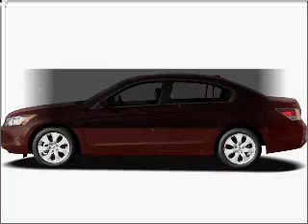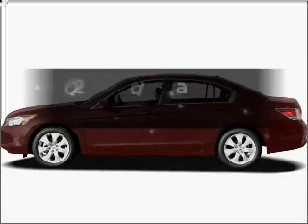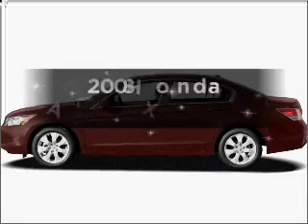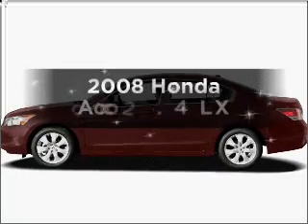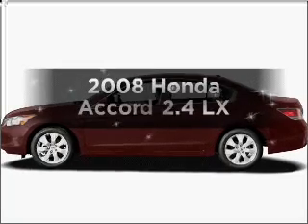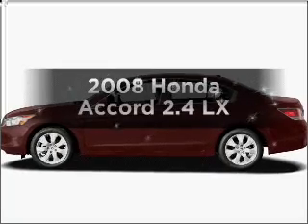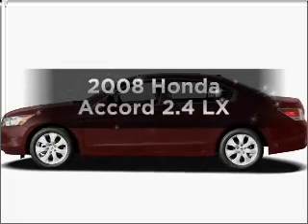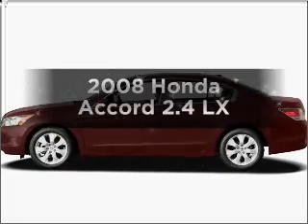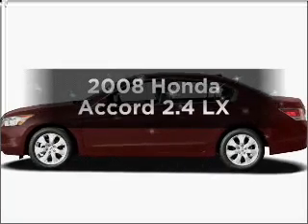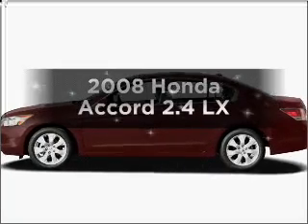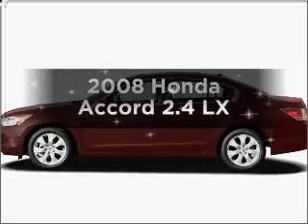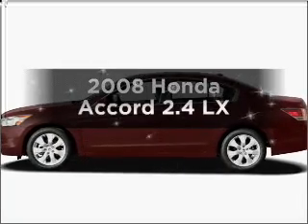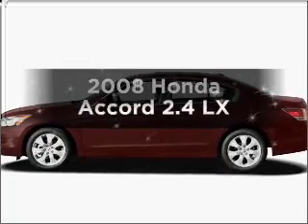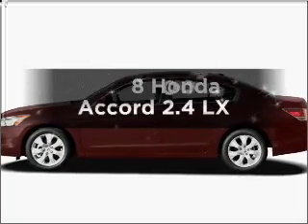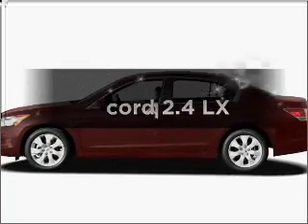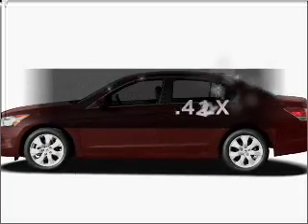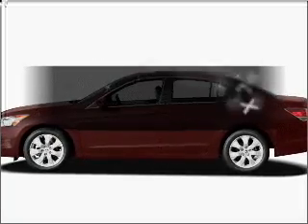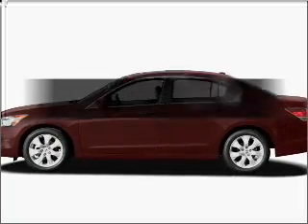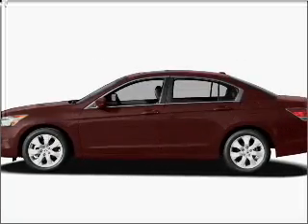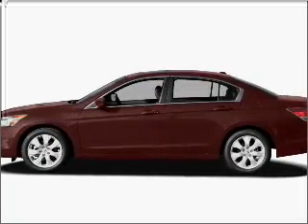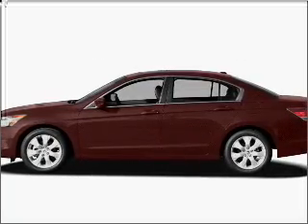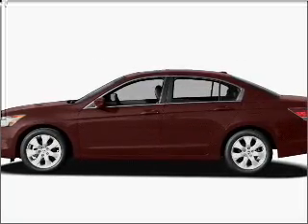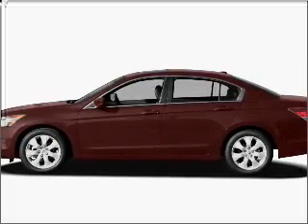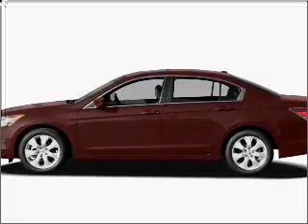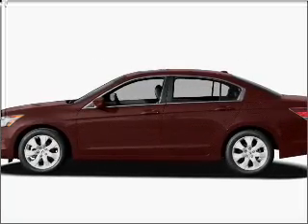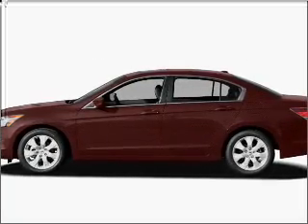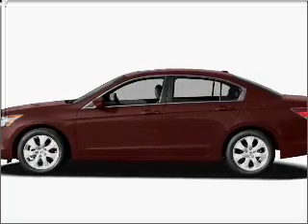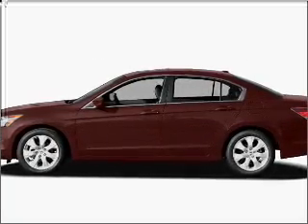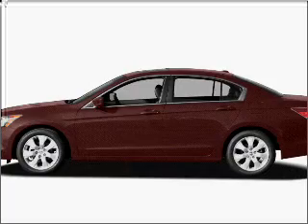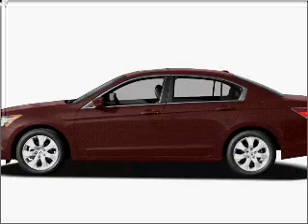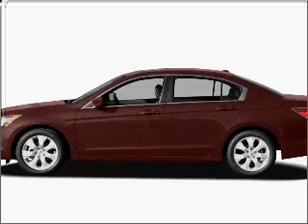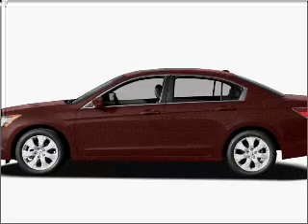Introducing the 2008 Honda Accord. If you're looking for an automobile with great attributes, look no further.